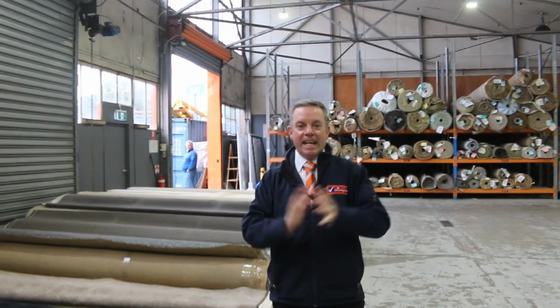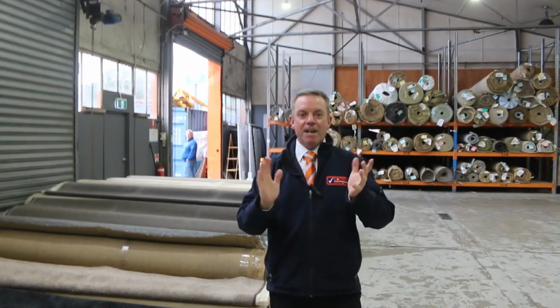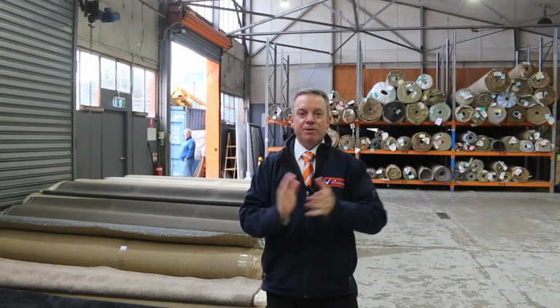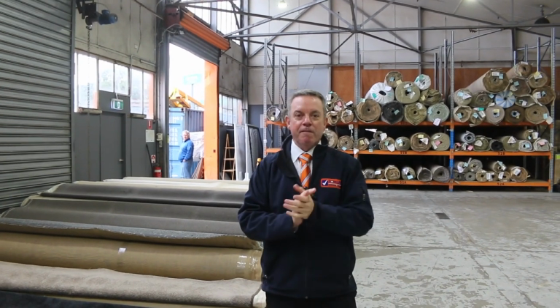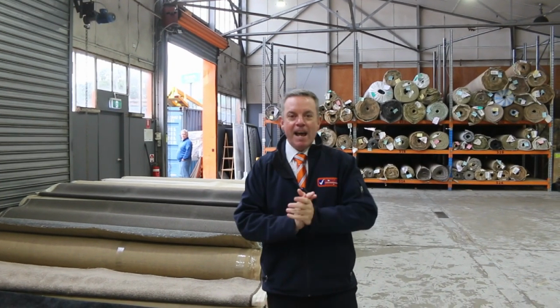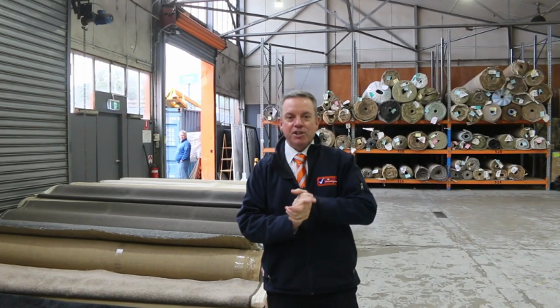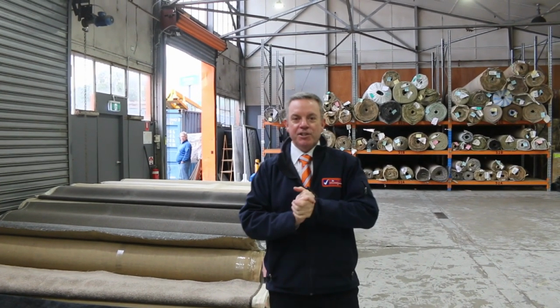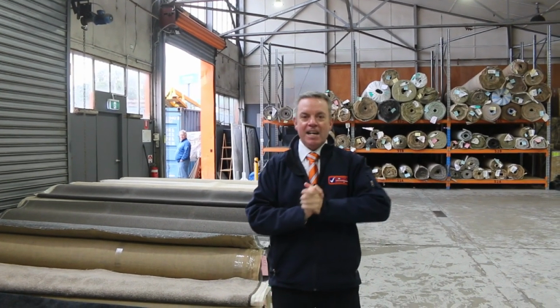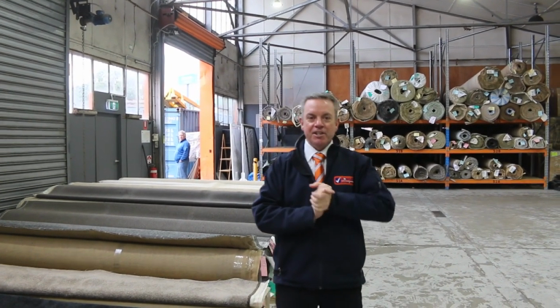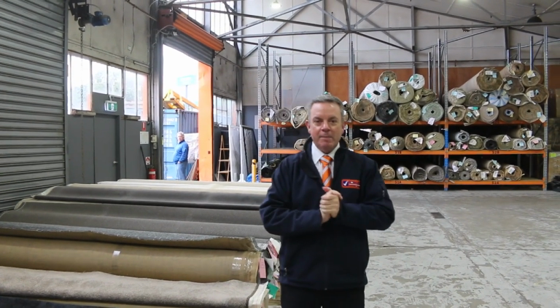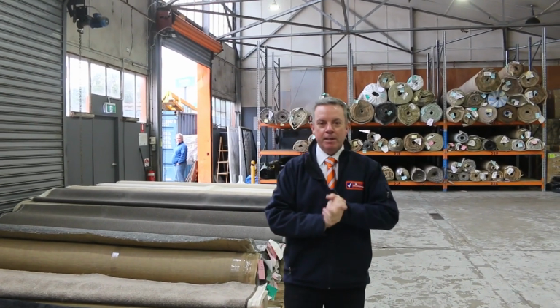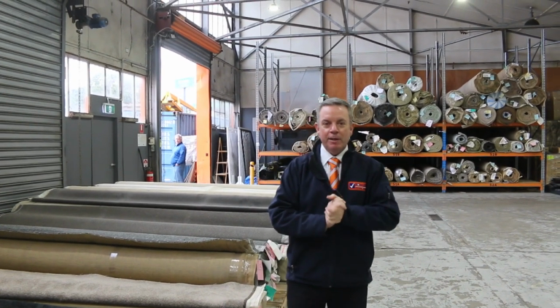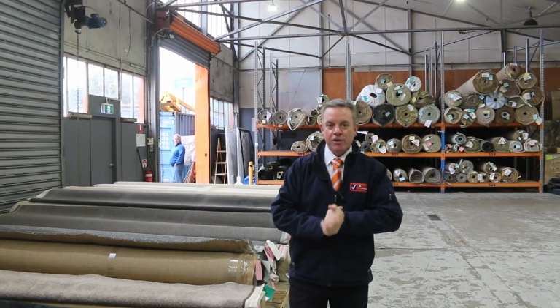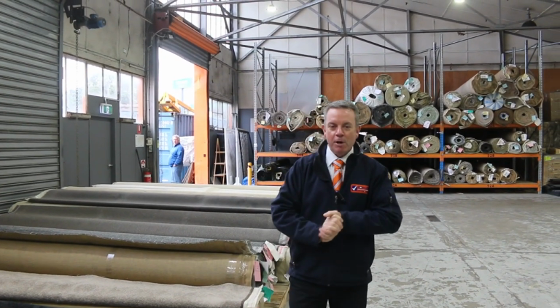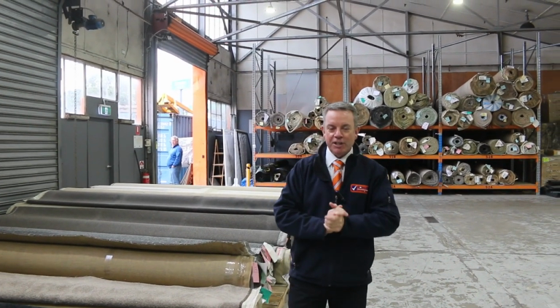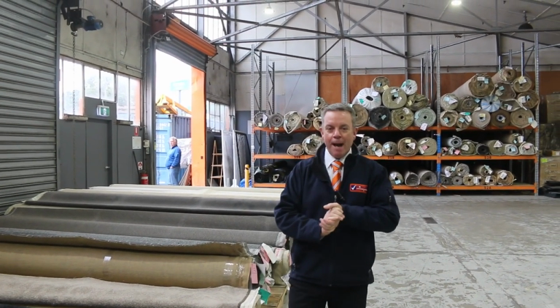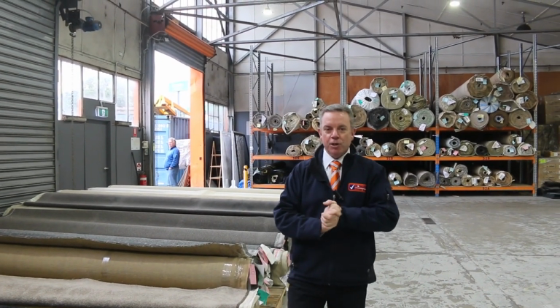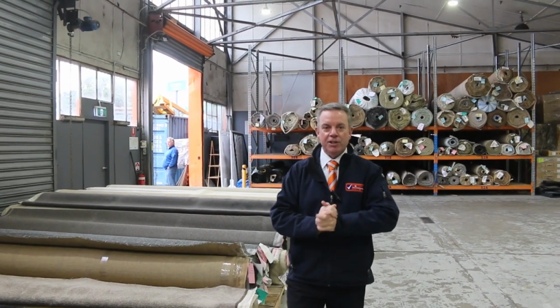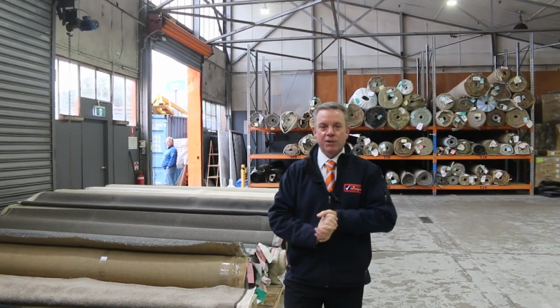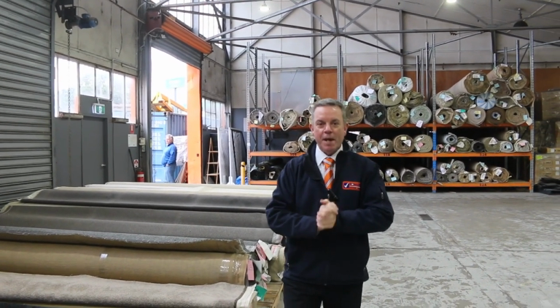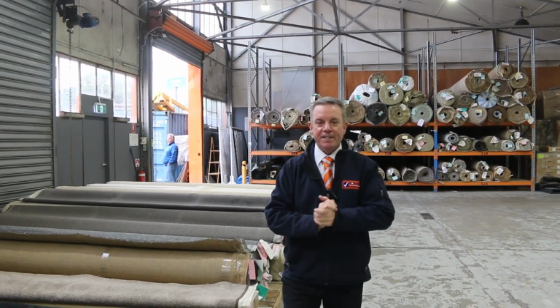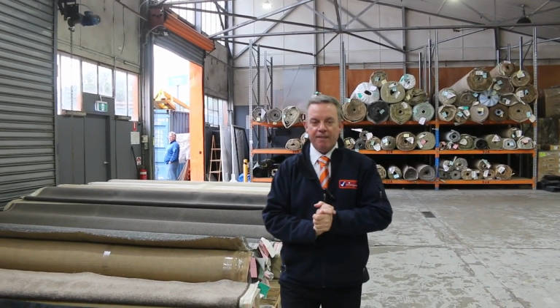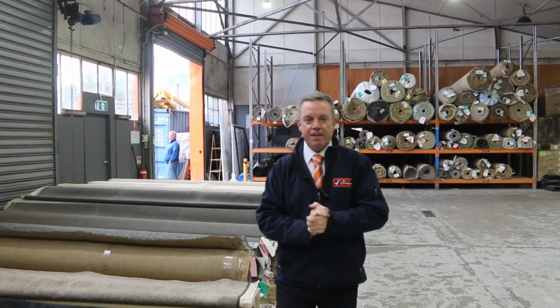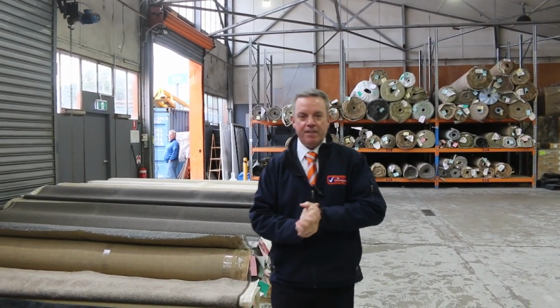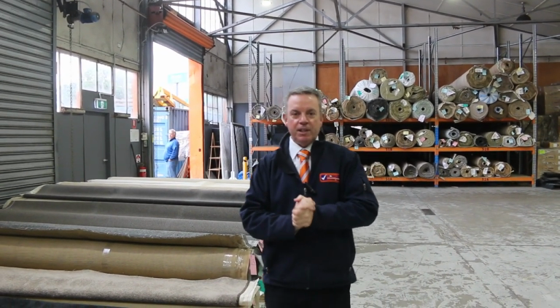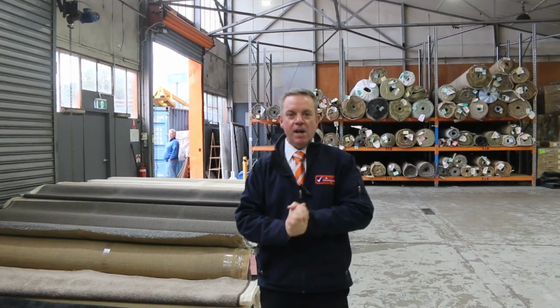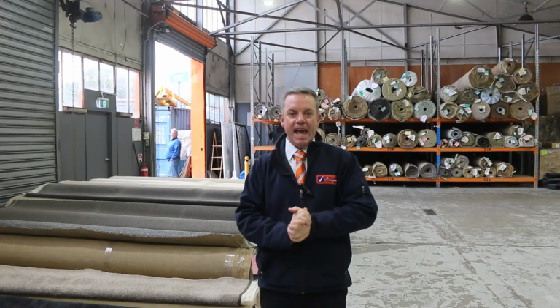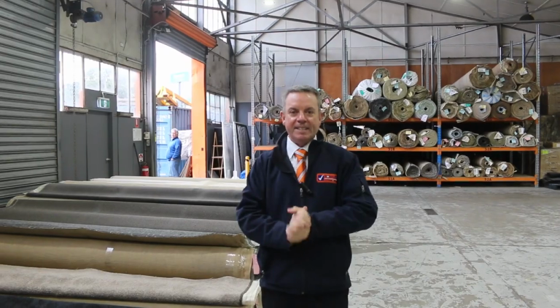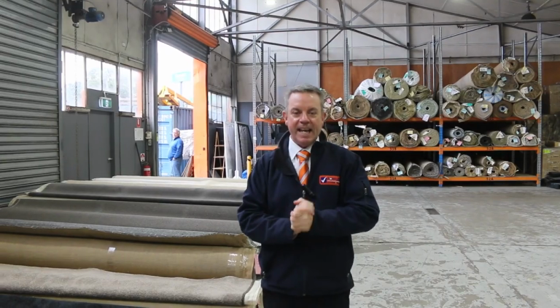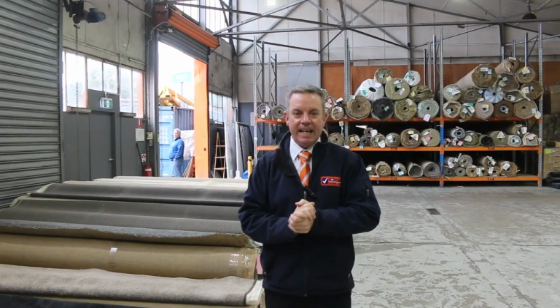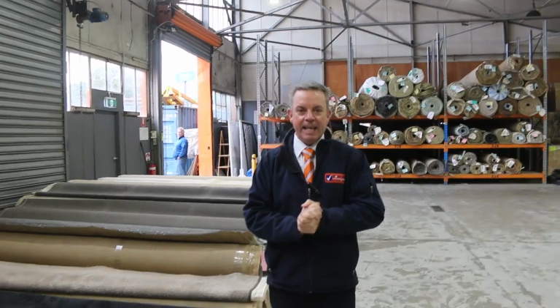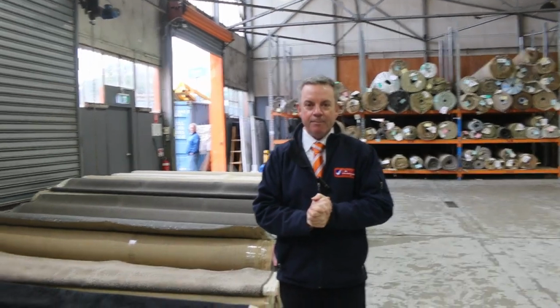G'day, I'm John from Fowles Auction and Sales. I'm here to preview tomorrow's carpet auction — that's Wednesday the 5th of July at 10am.